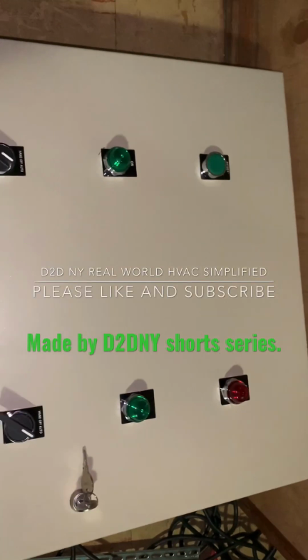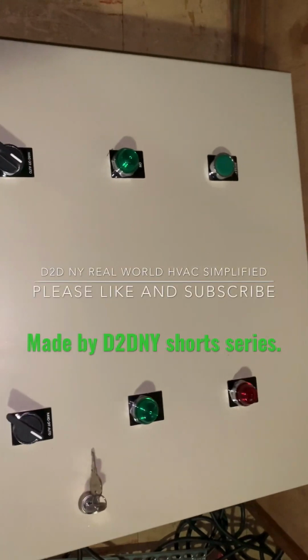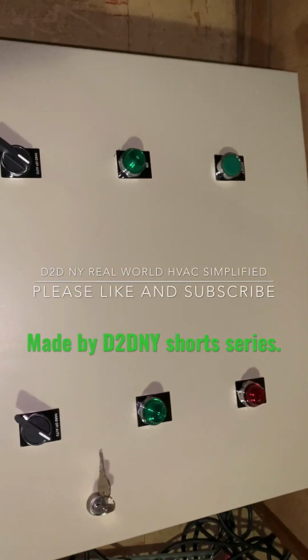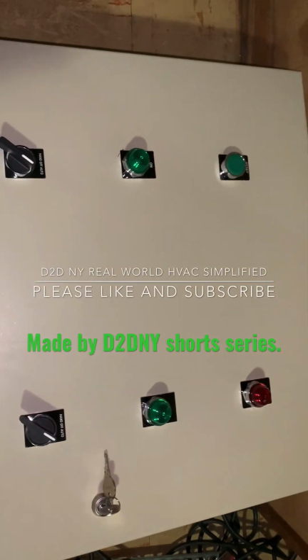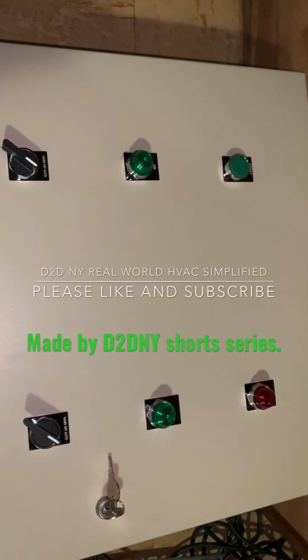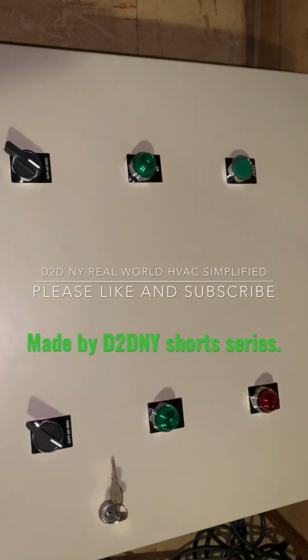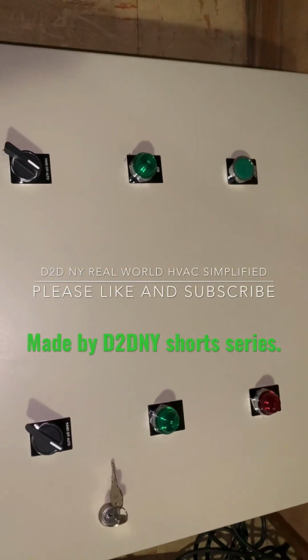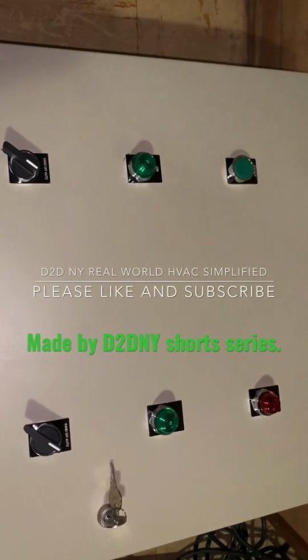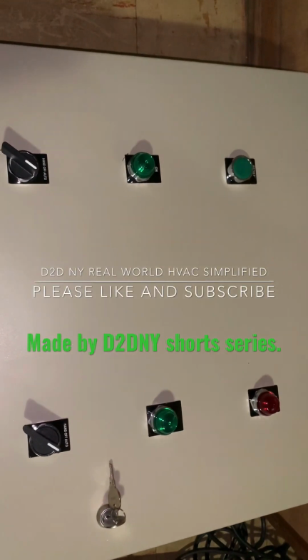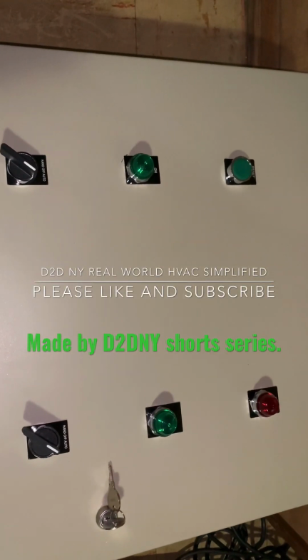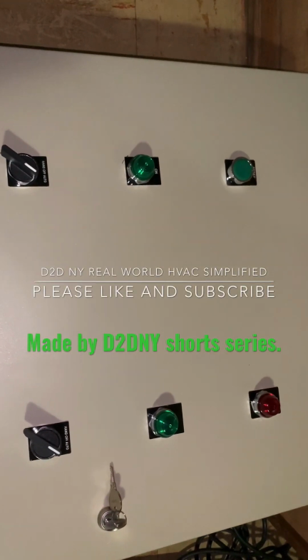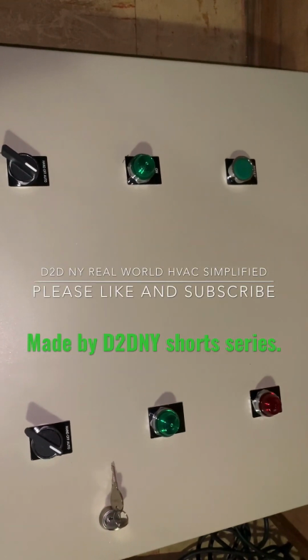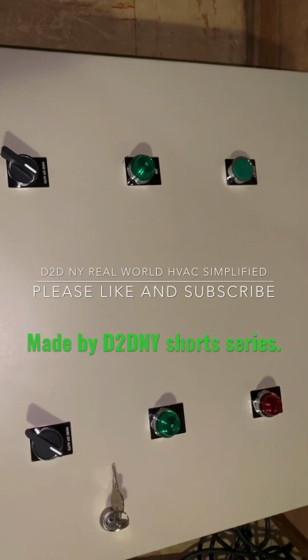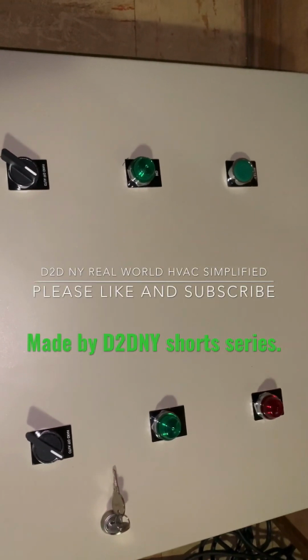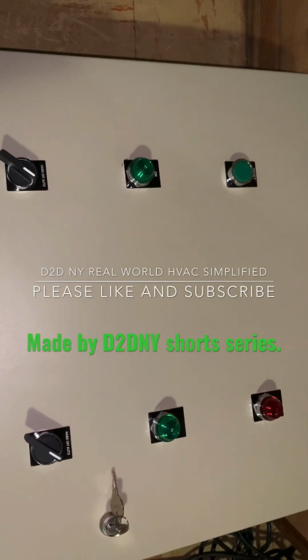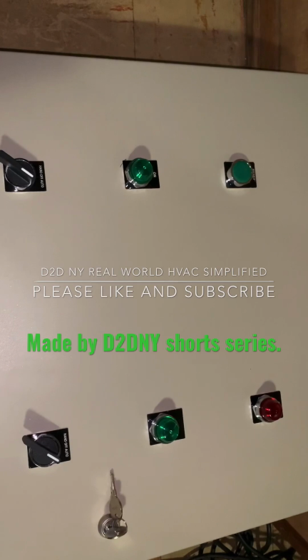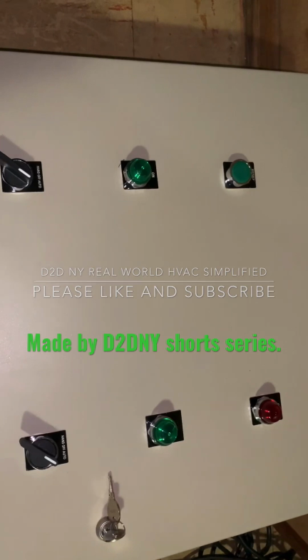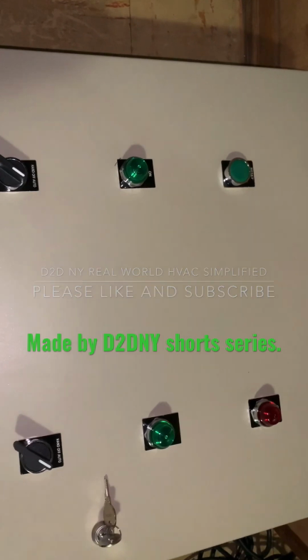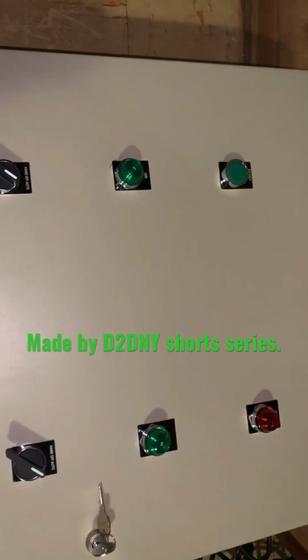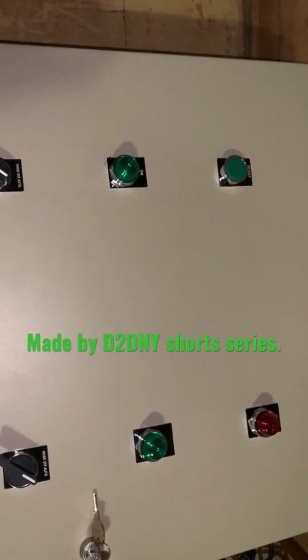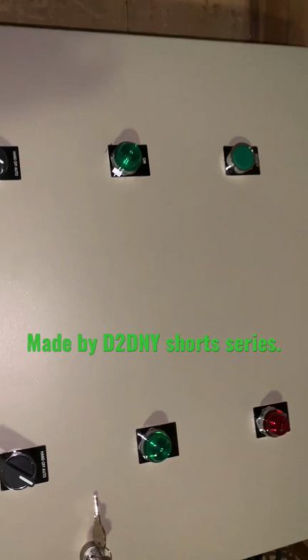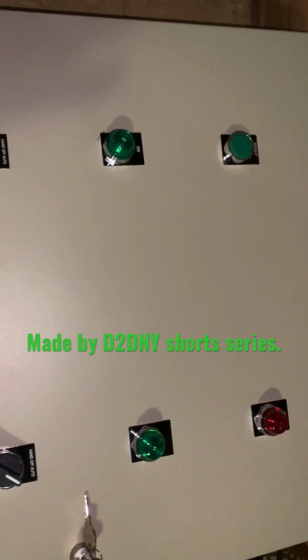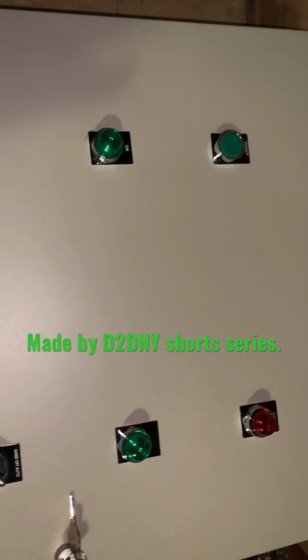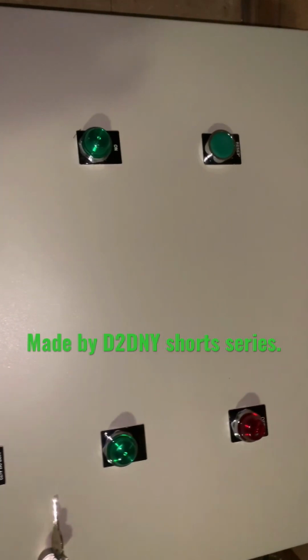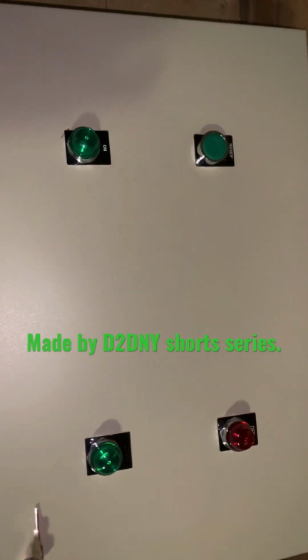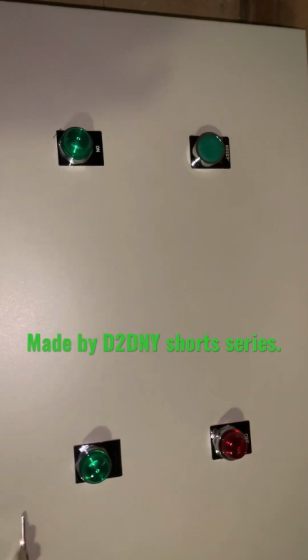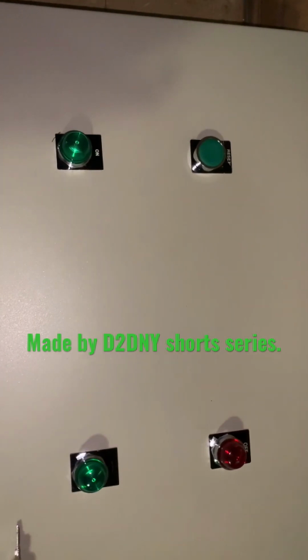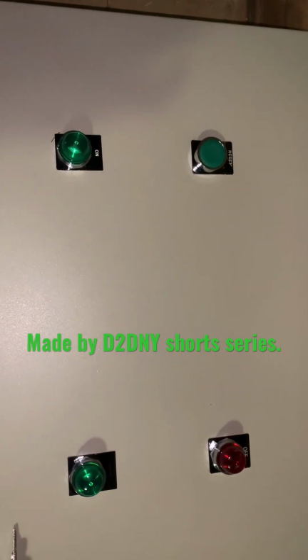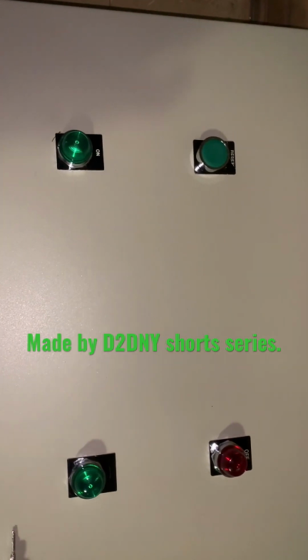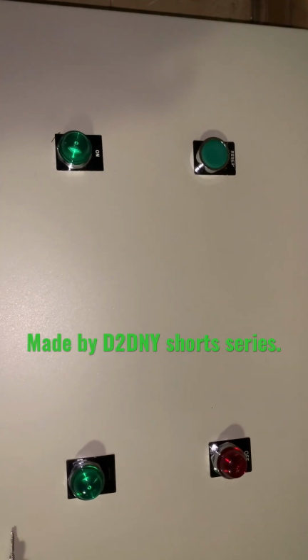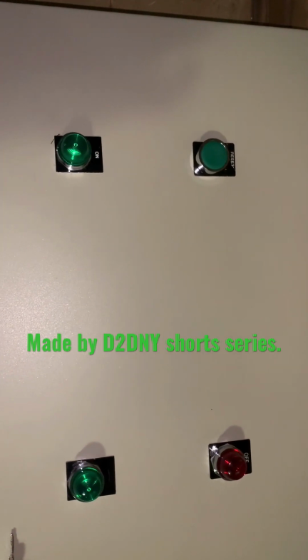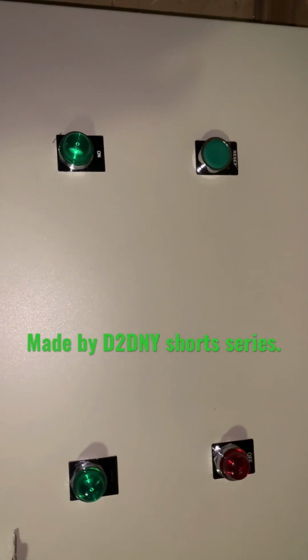D2D NY real world HVAC simplified, and here is the finished product.